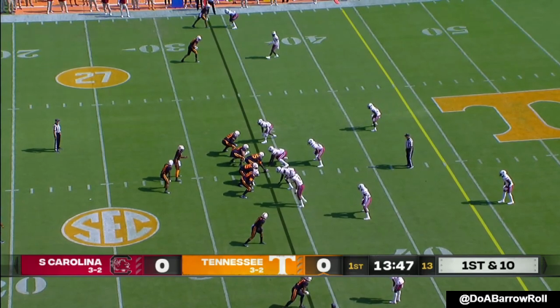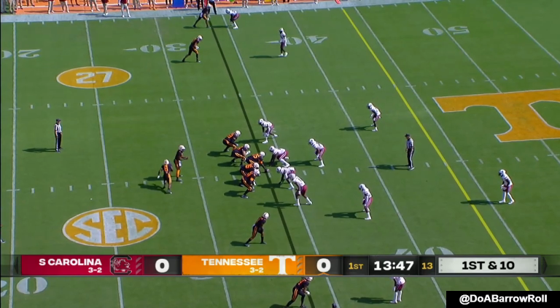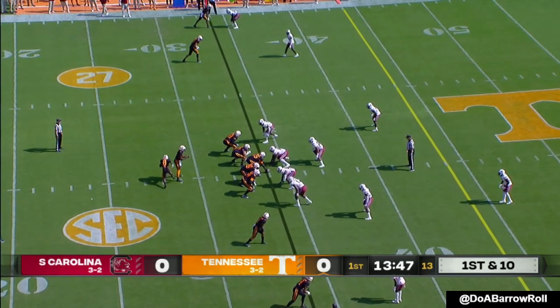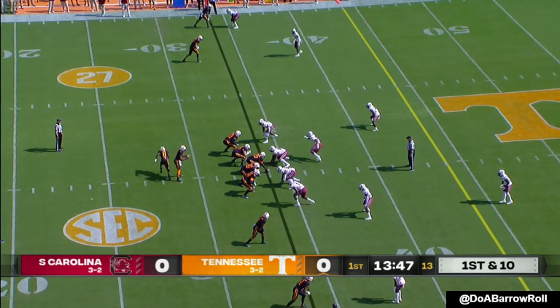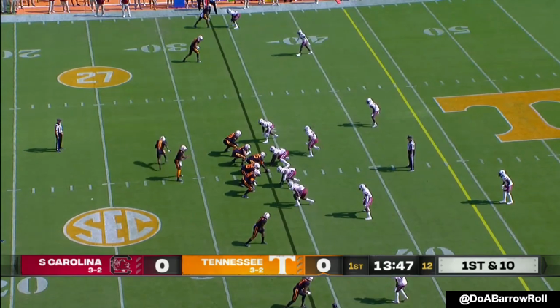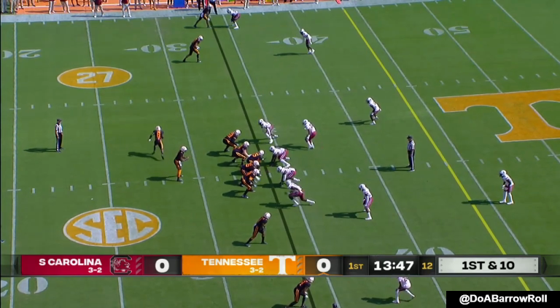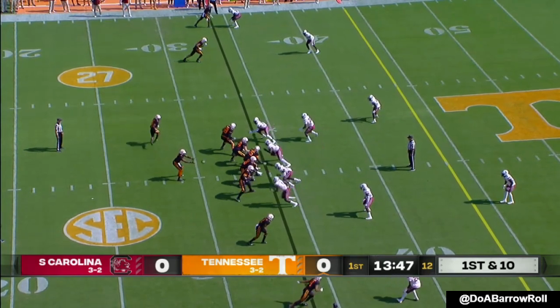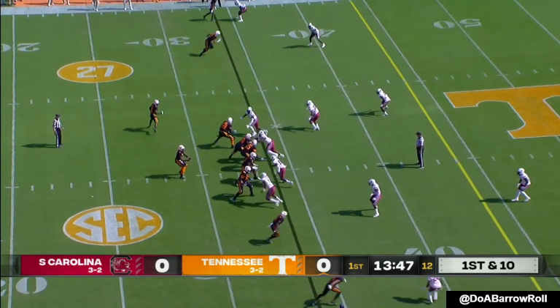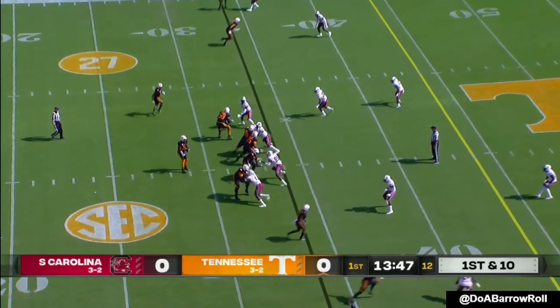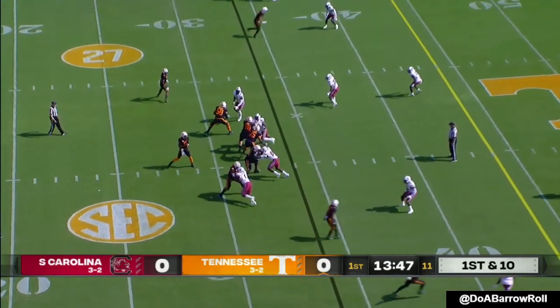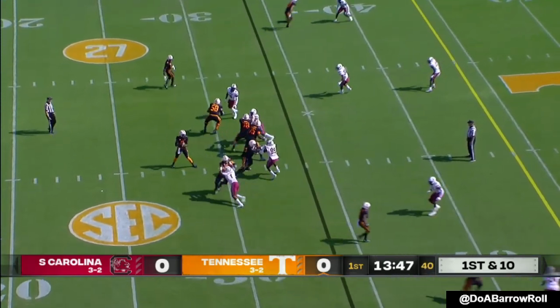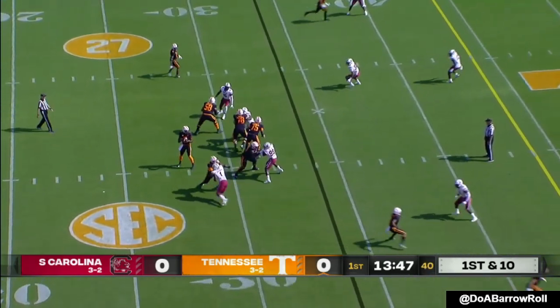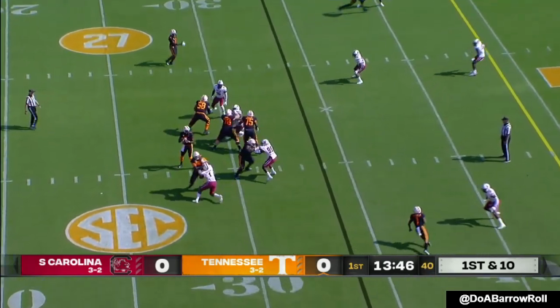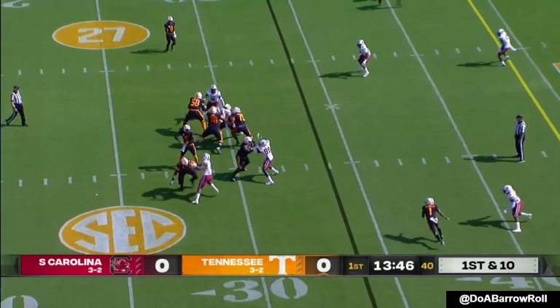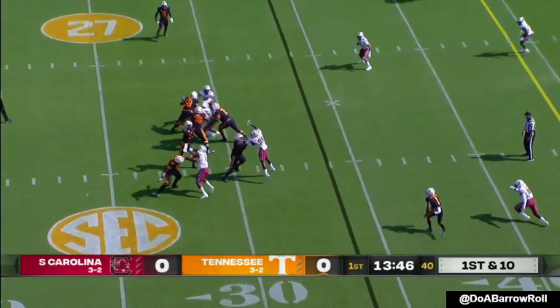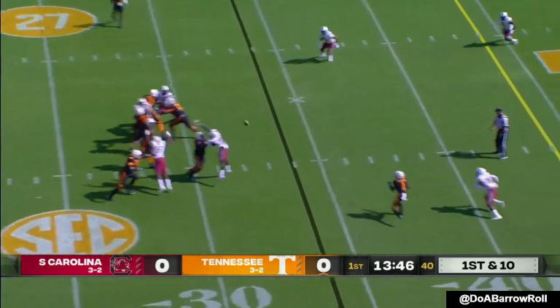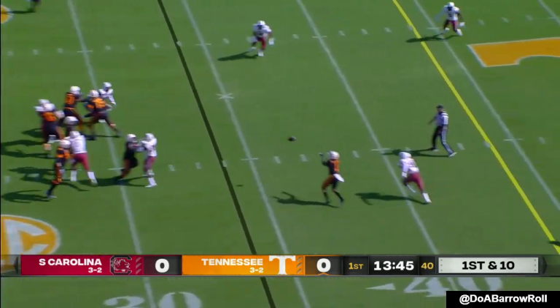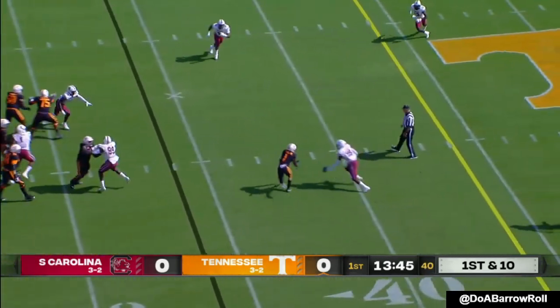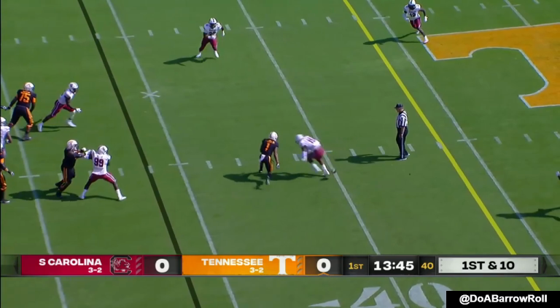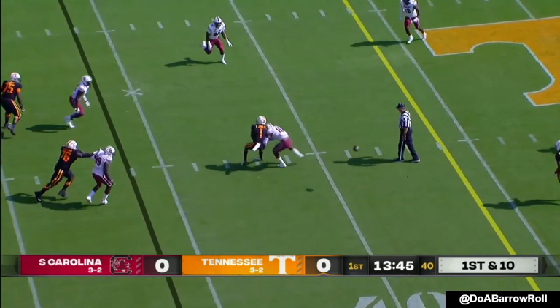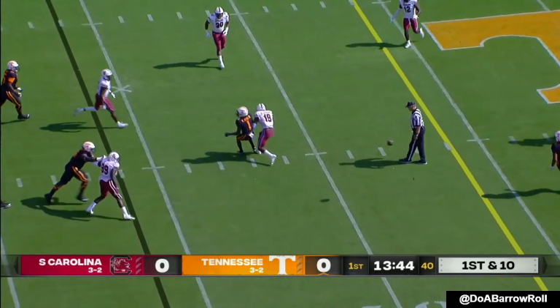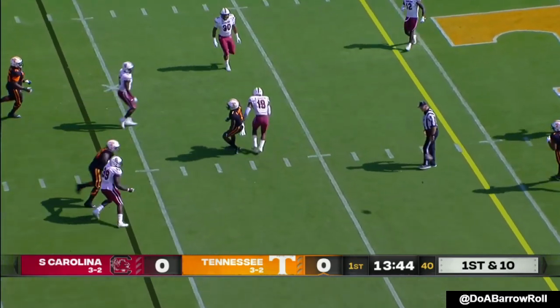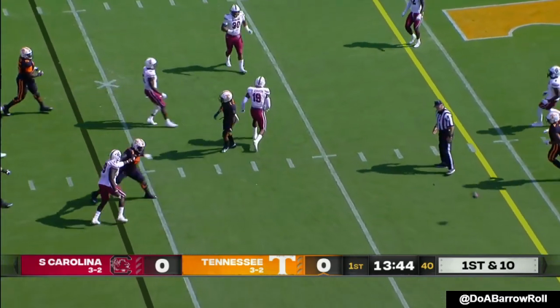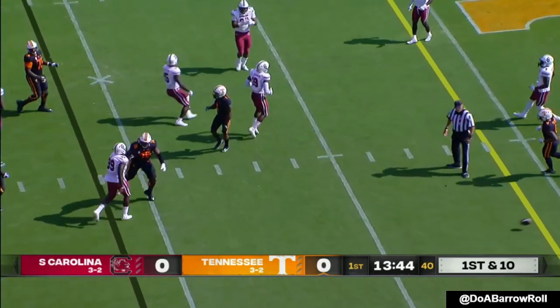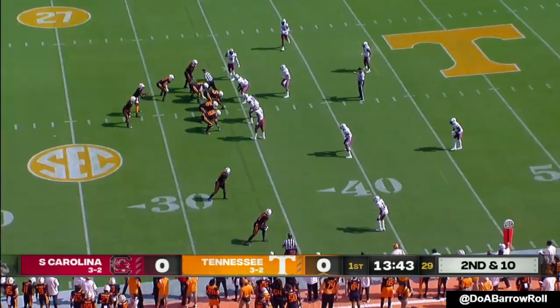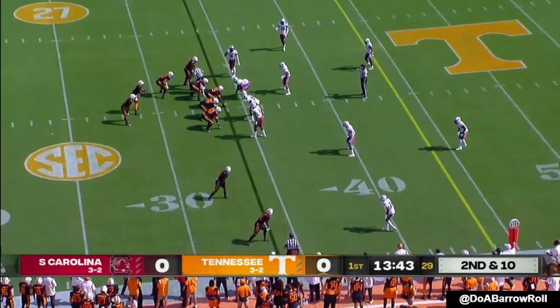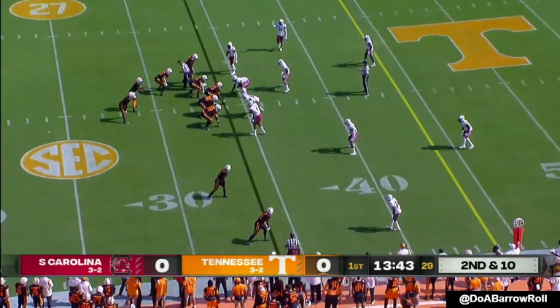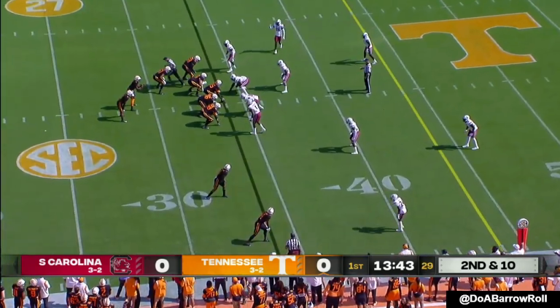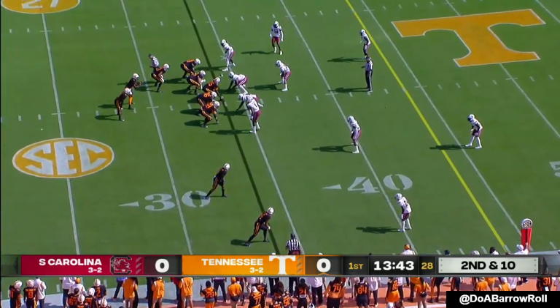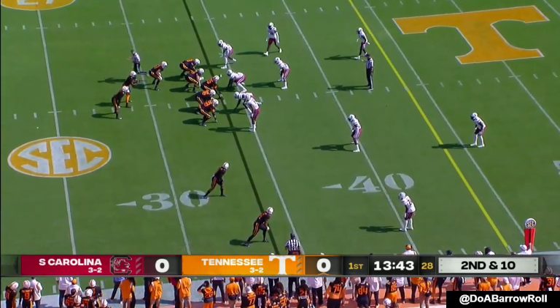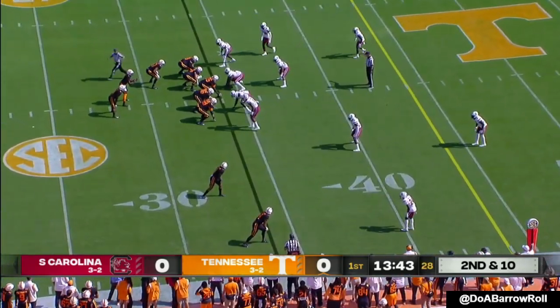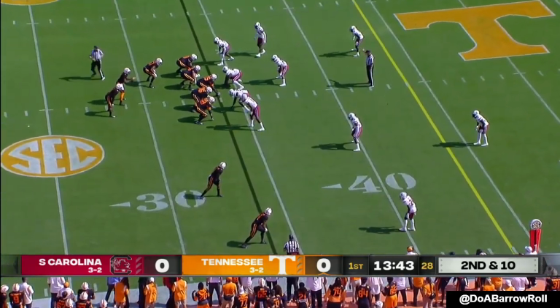He's got Tyon Evans in the backfield who motions out. Hooker over the middle through the hands — interception. They have three pick sixes.